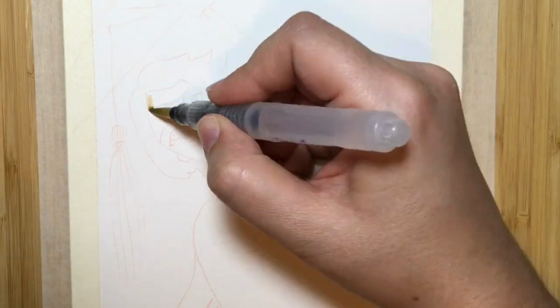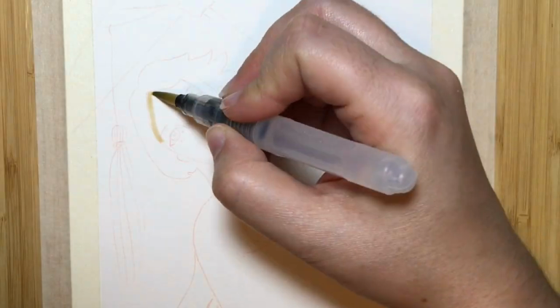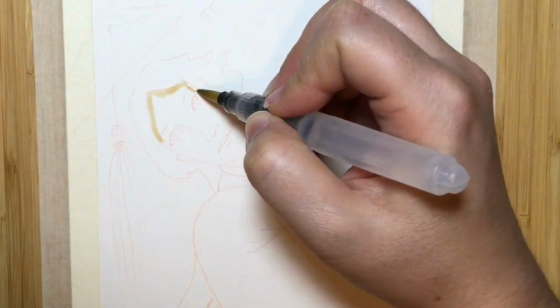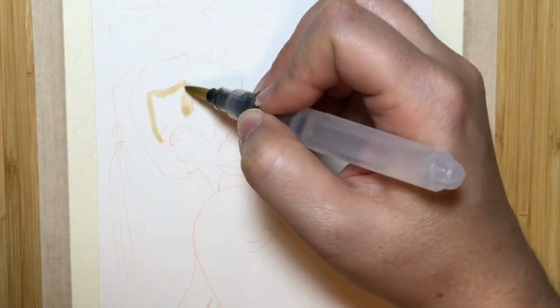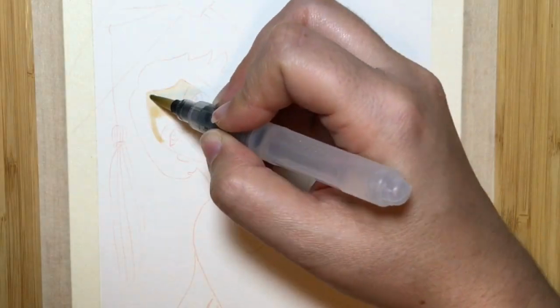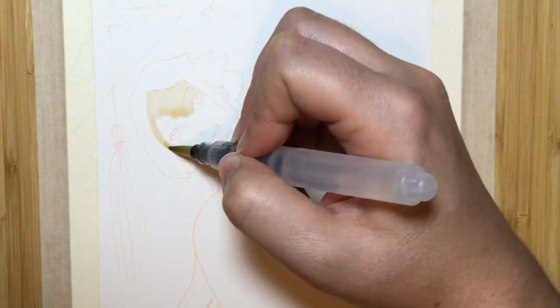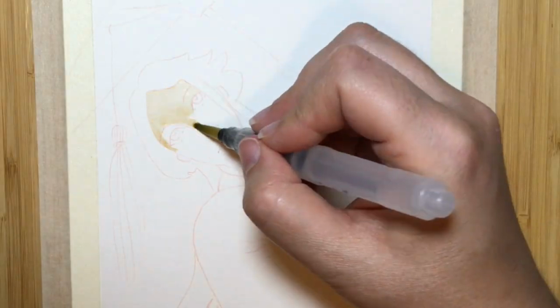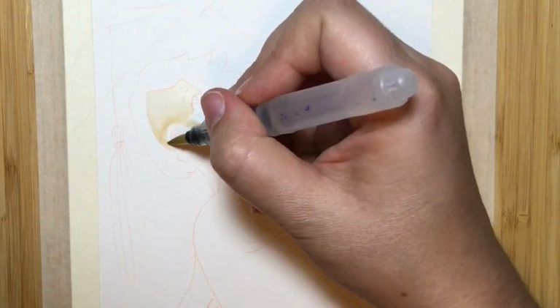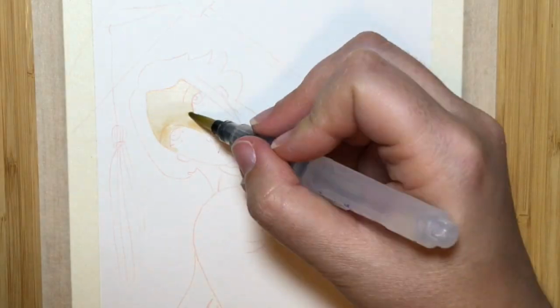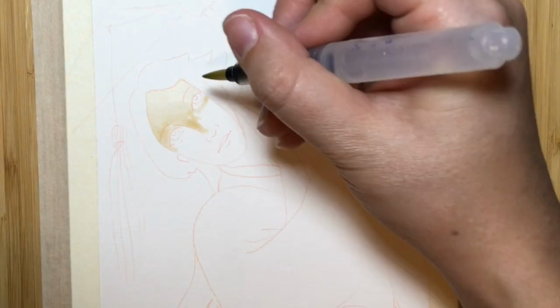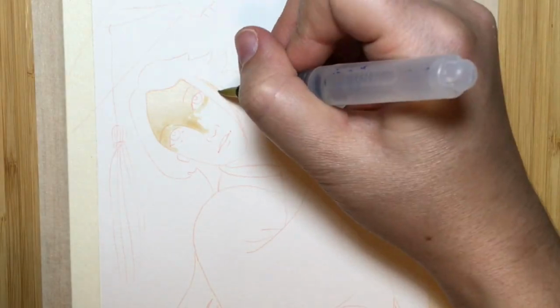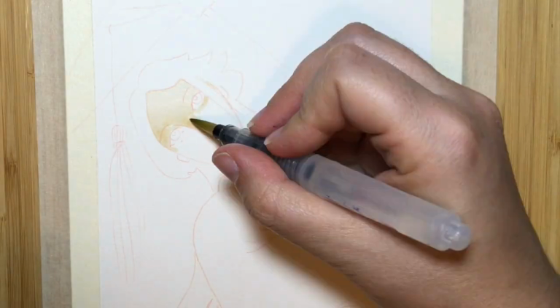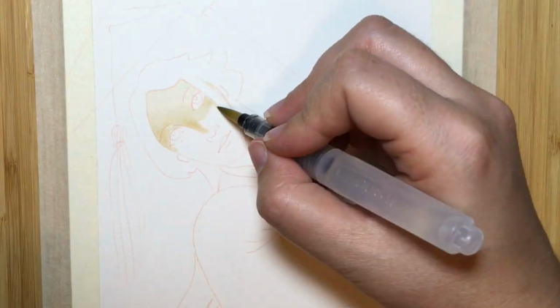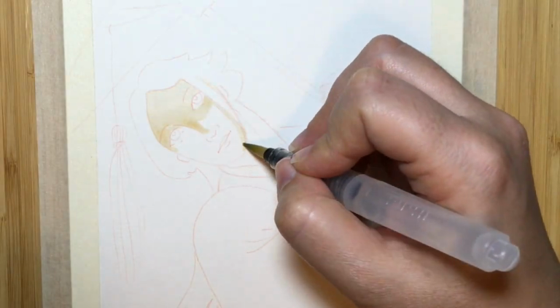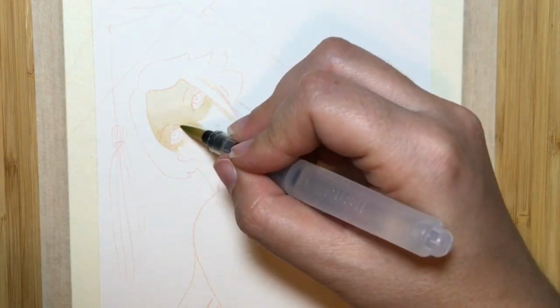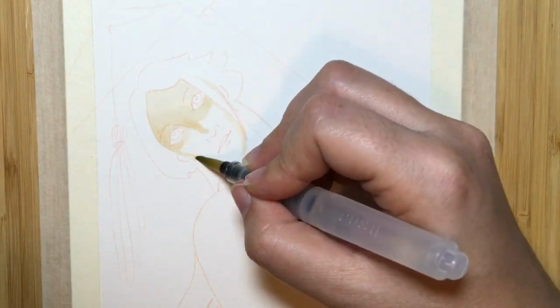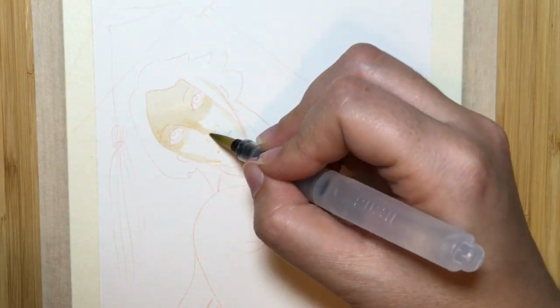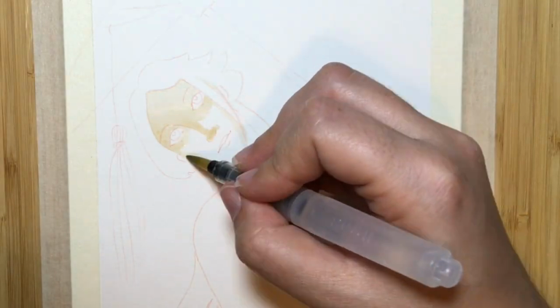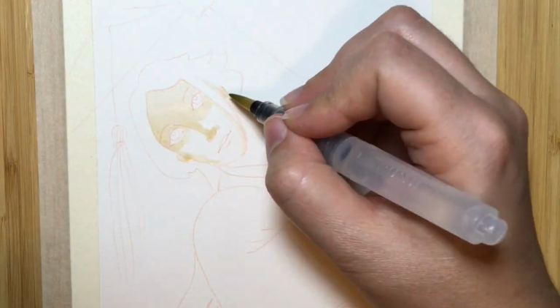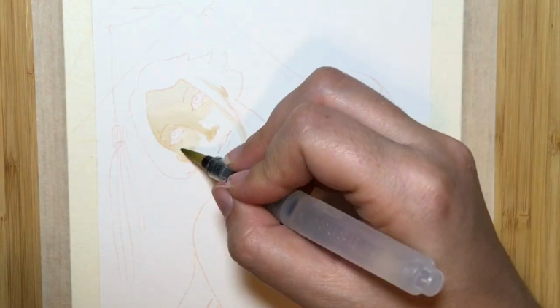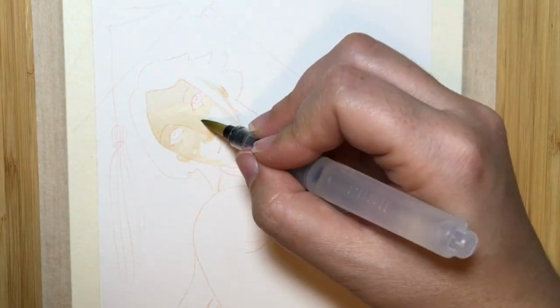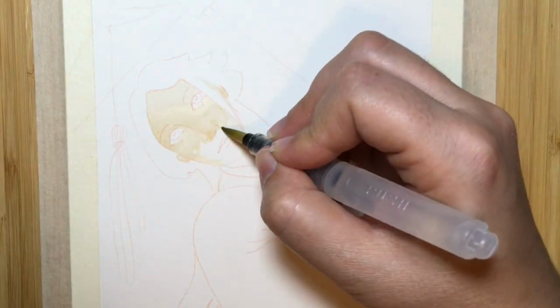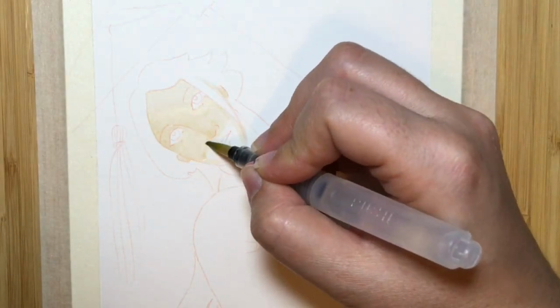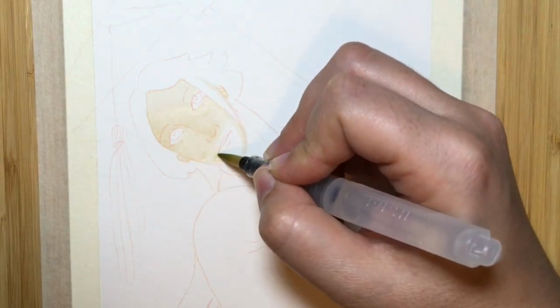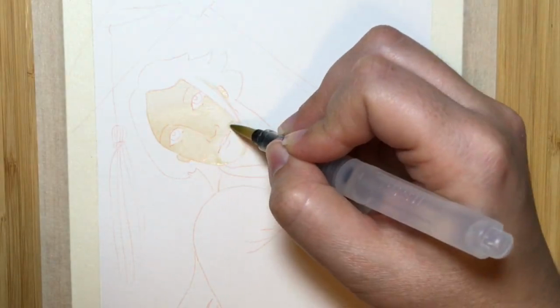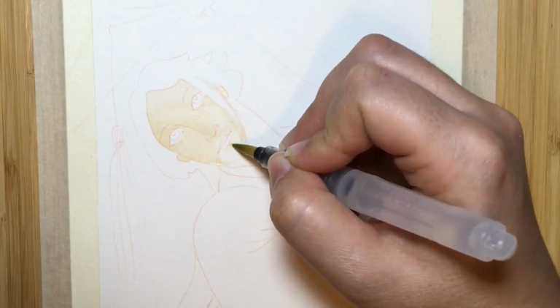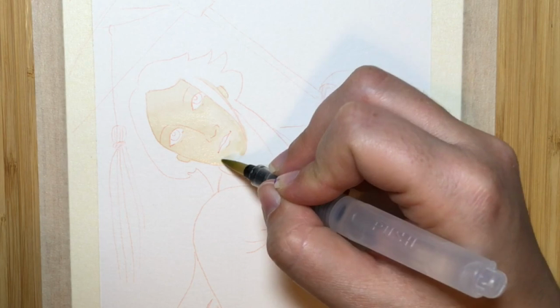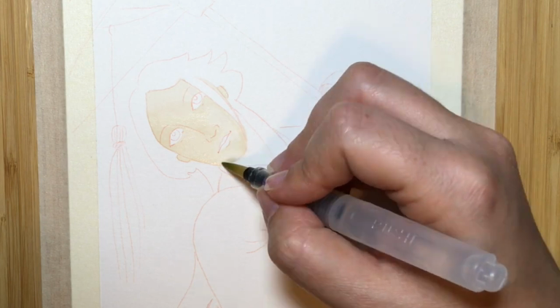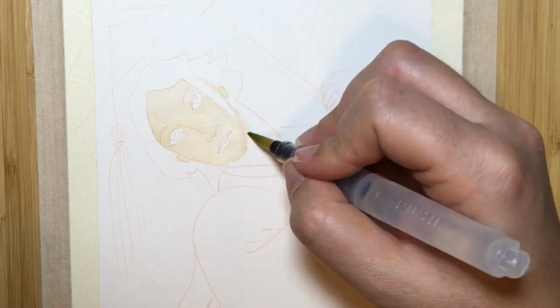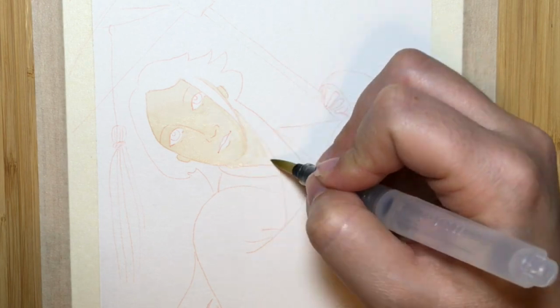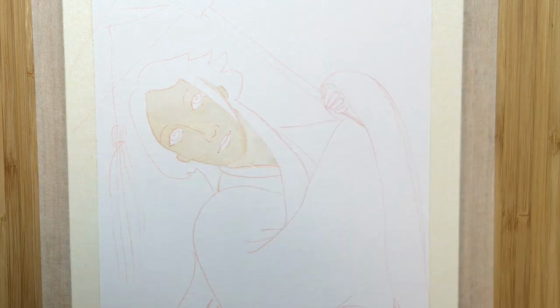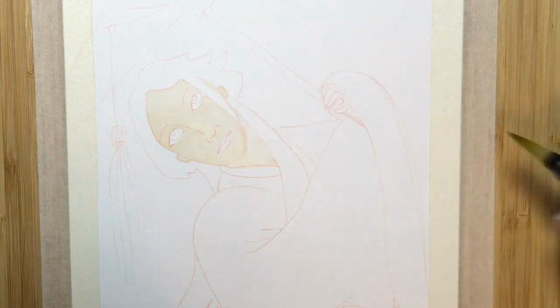Hi everyone! Welcome back to my channel. Today we're watching a time-lapse of me doing a watercolor painting.